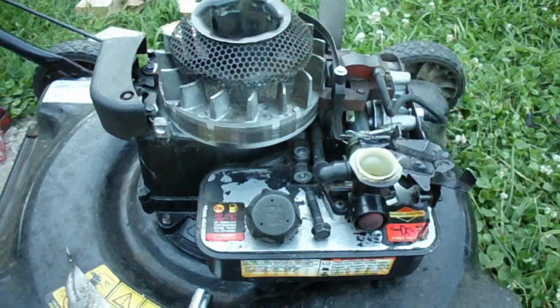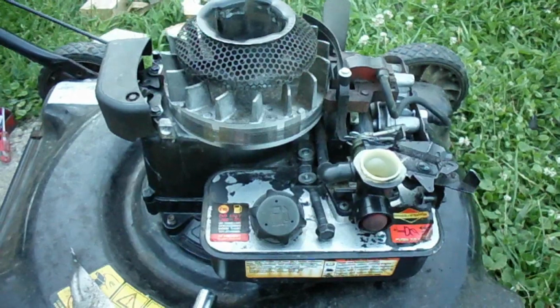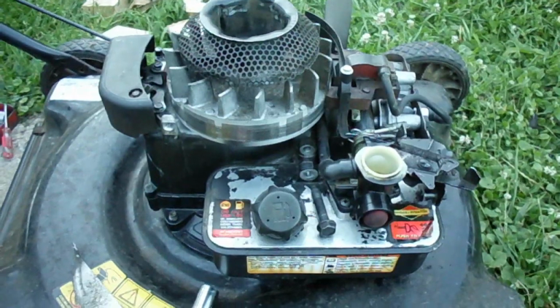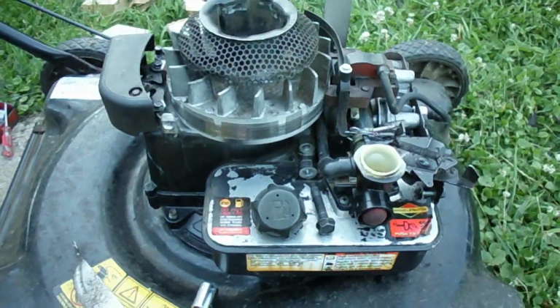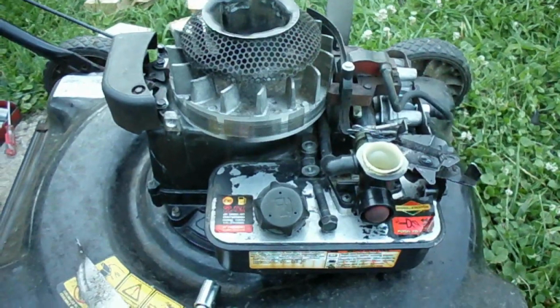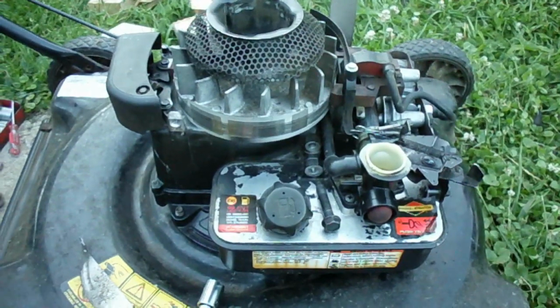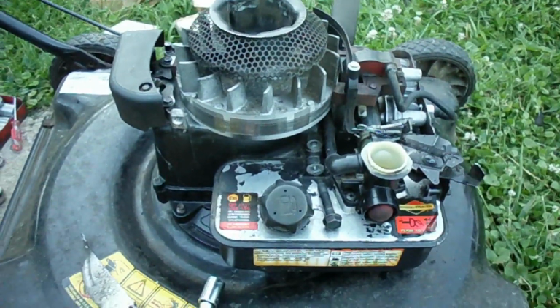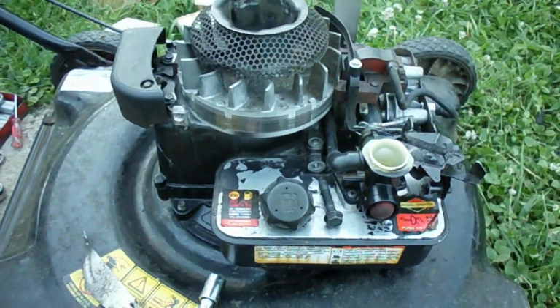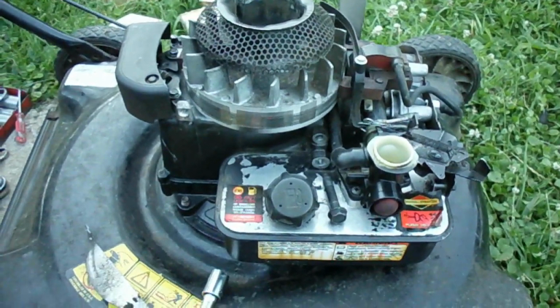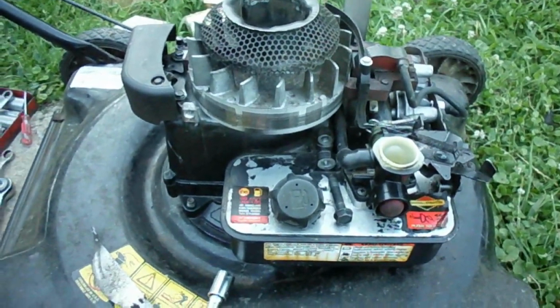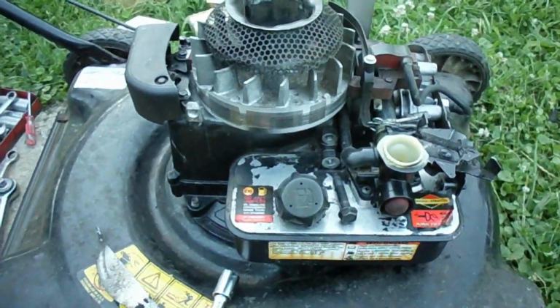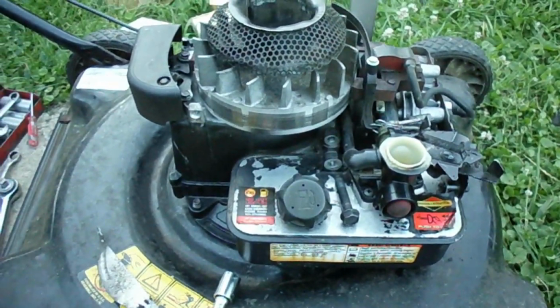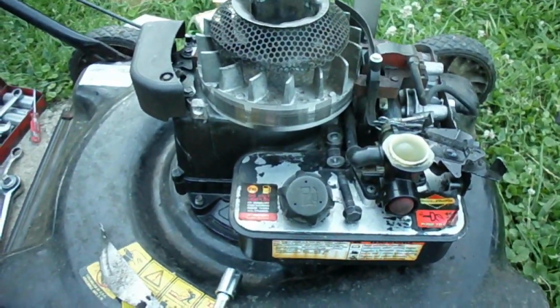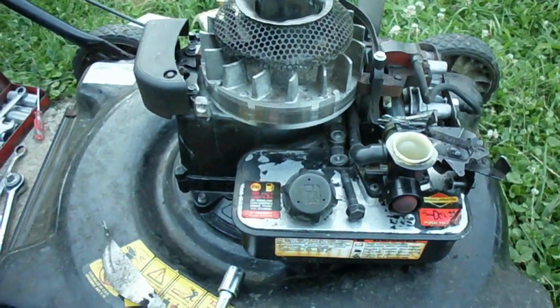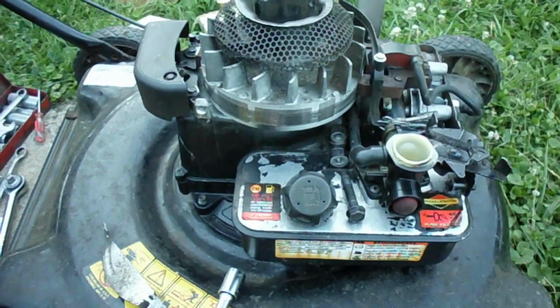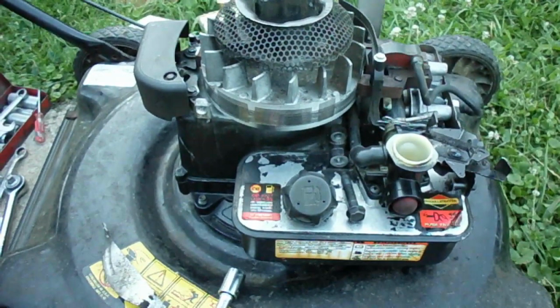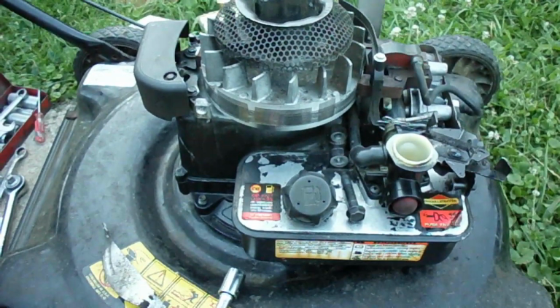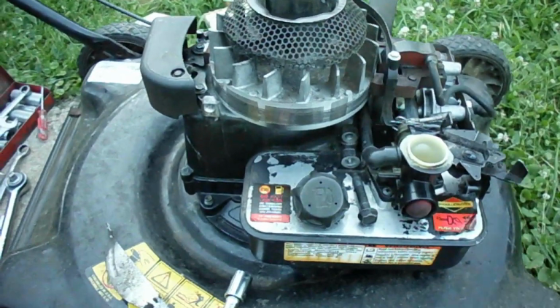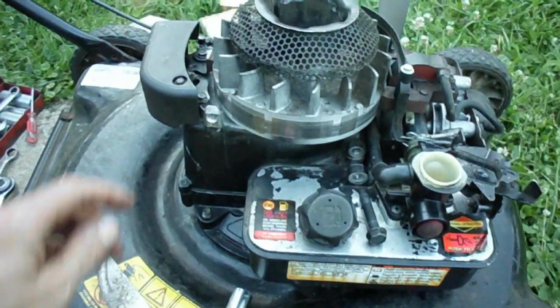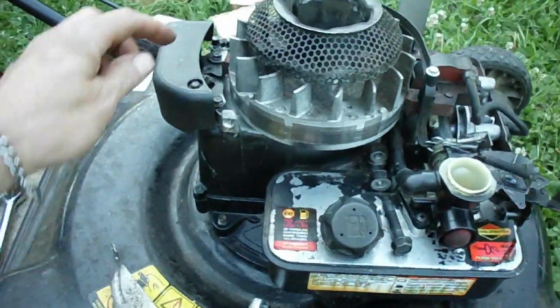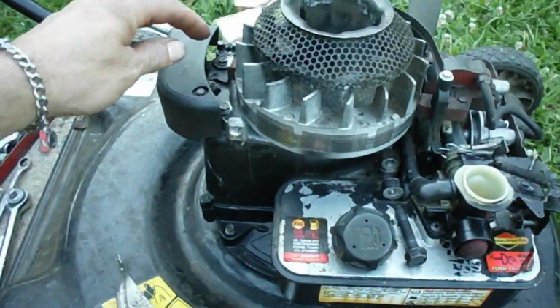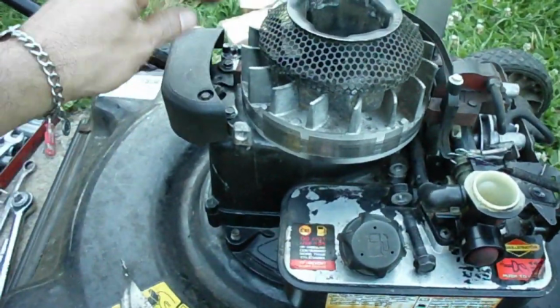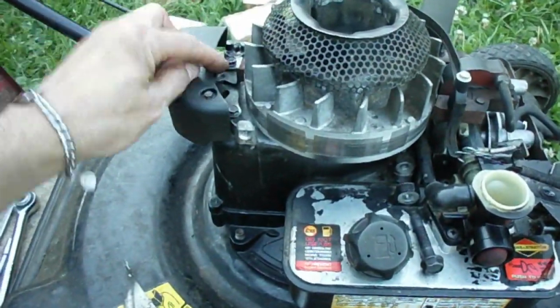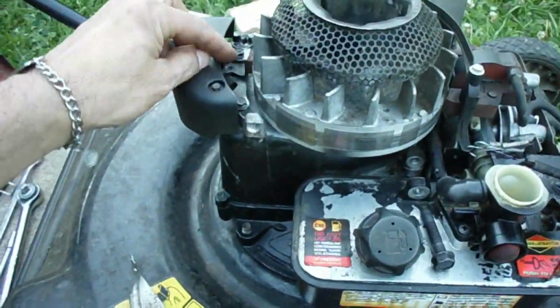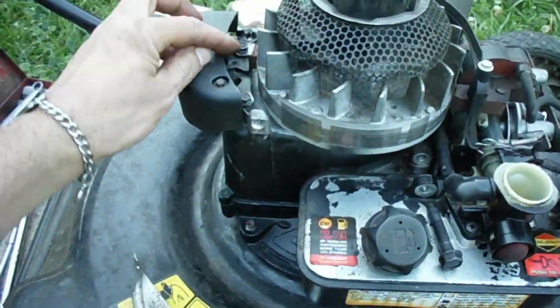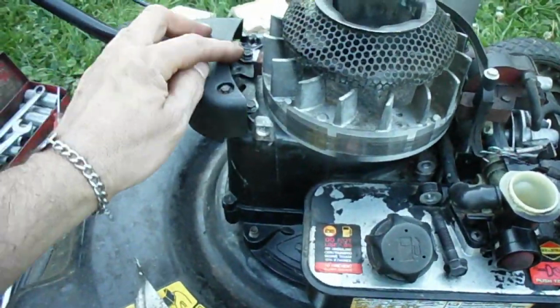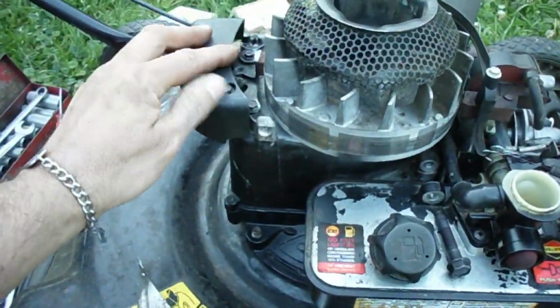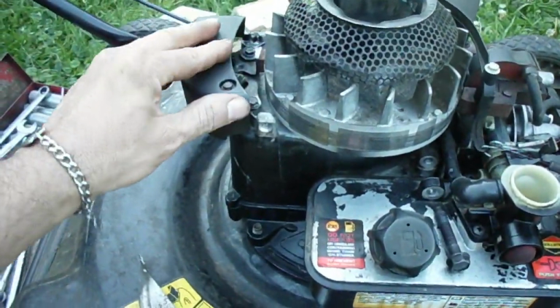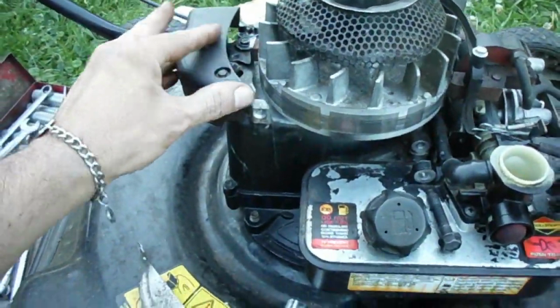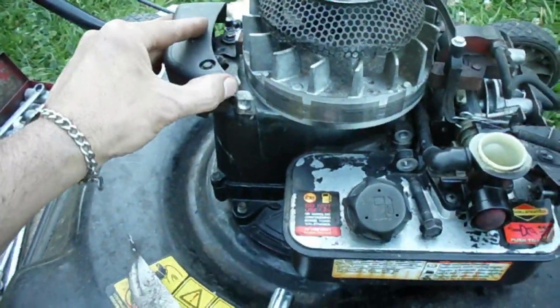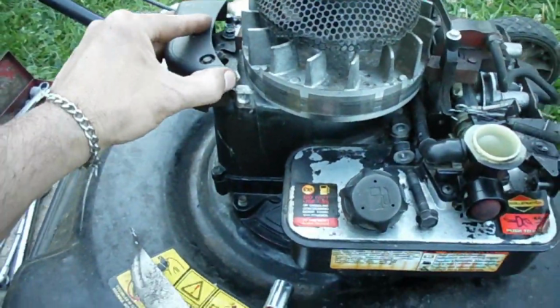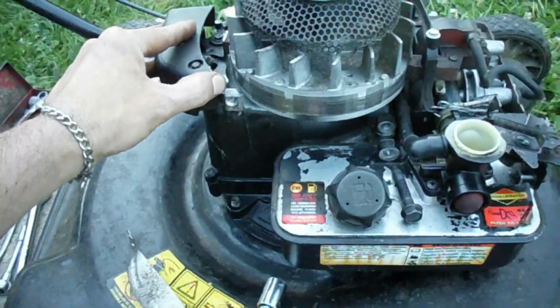I got the motor mounted back on the deck, got the blade on, got the blade brake put back together here.